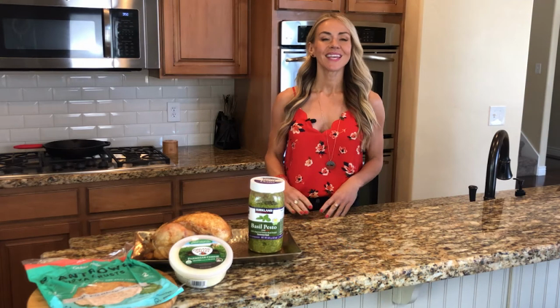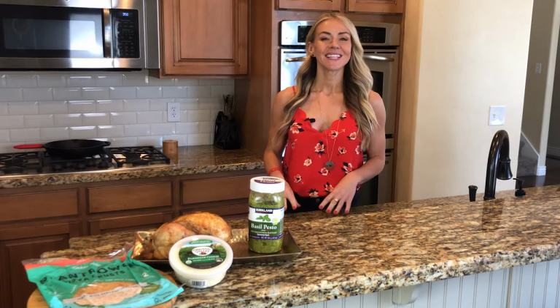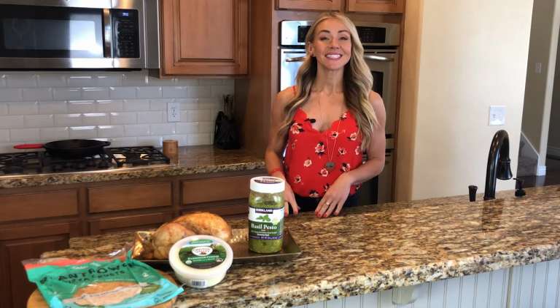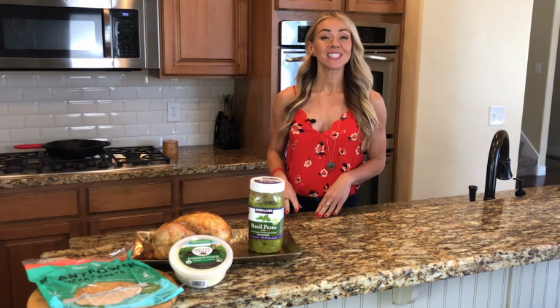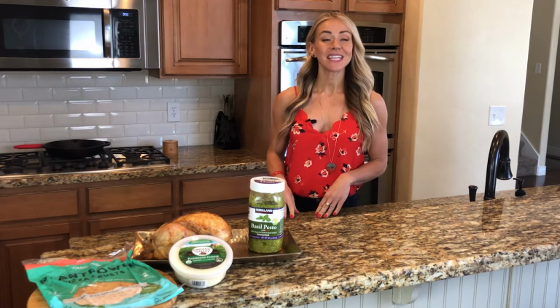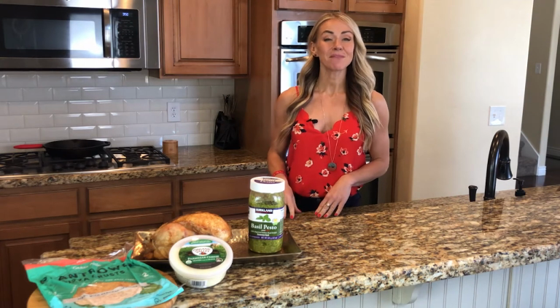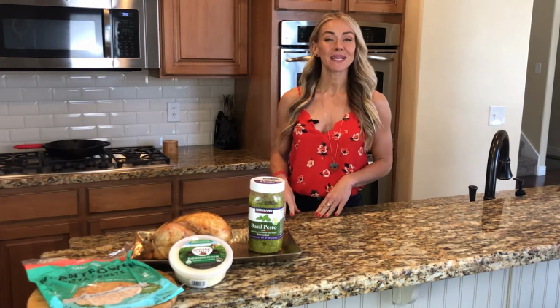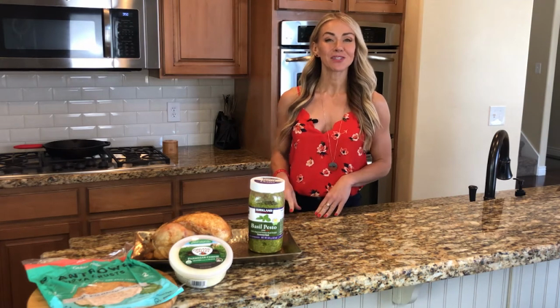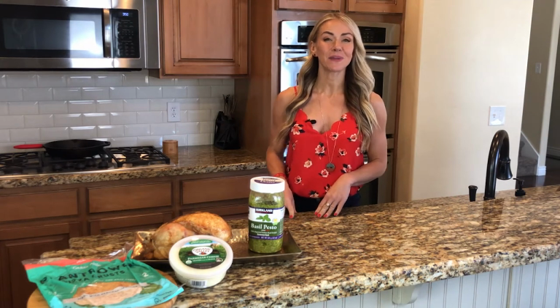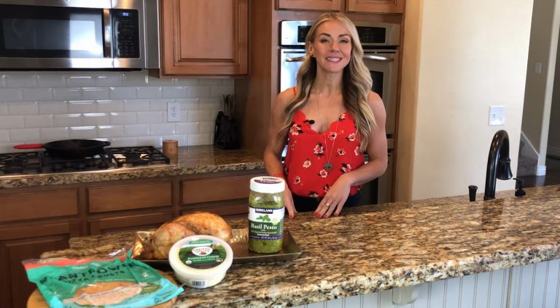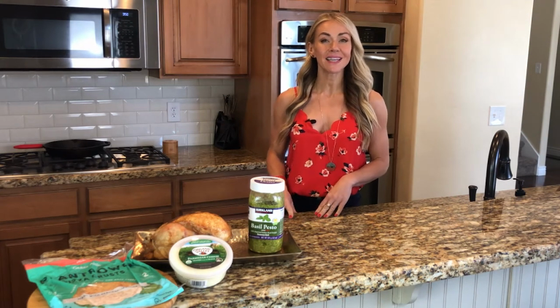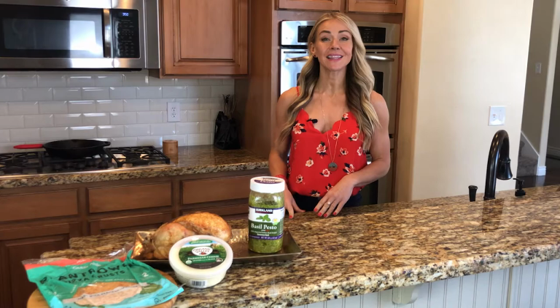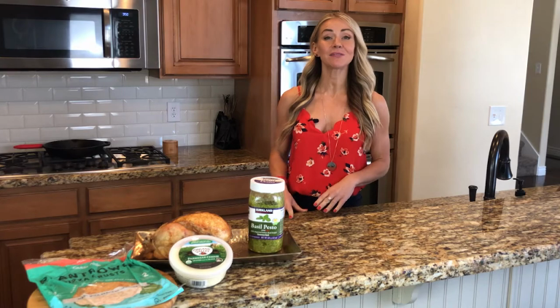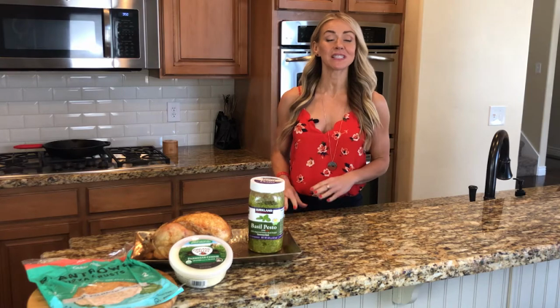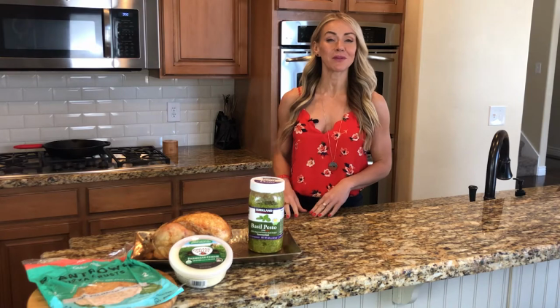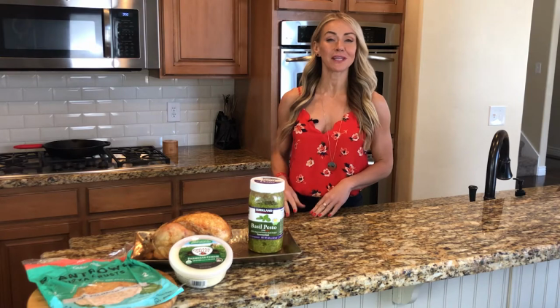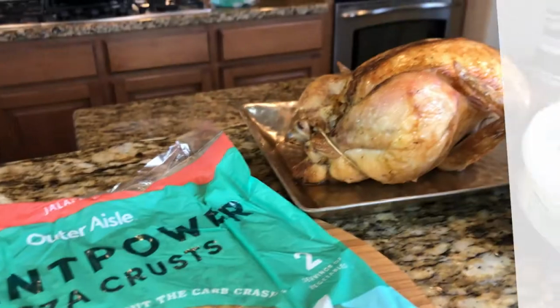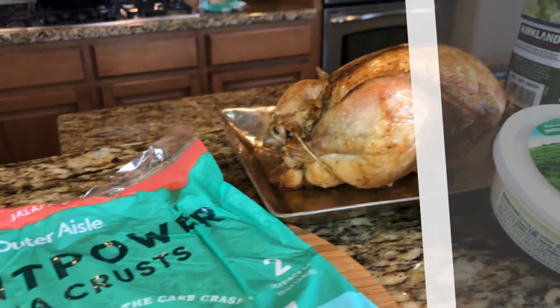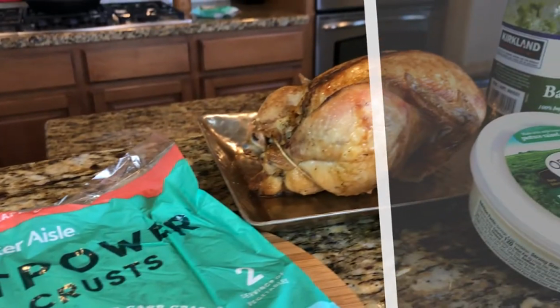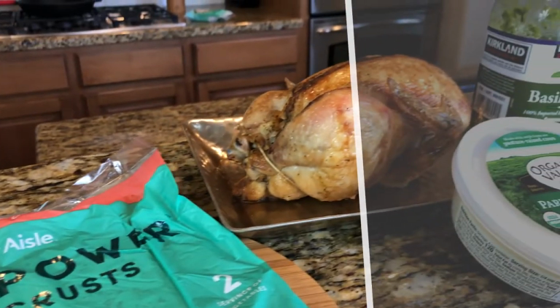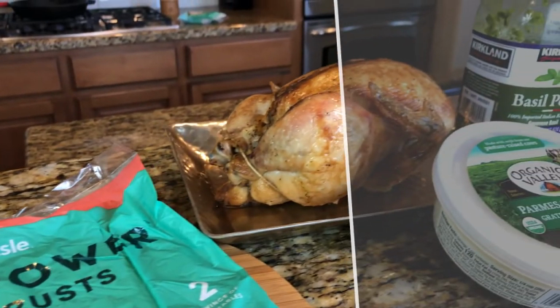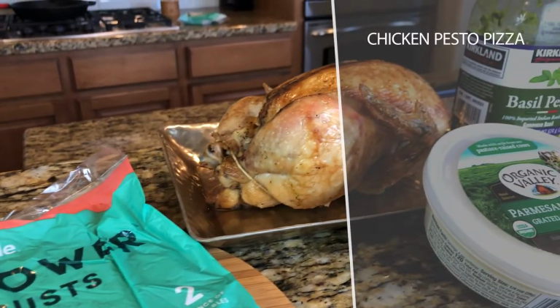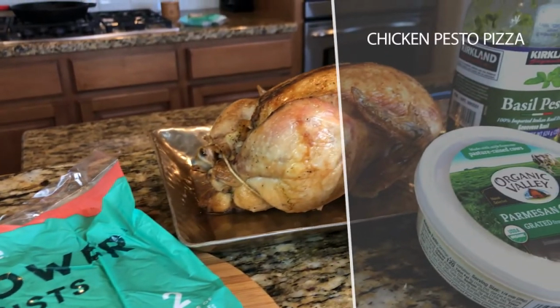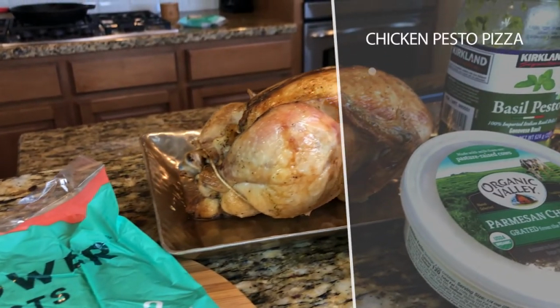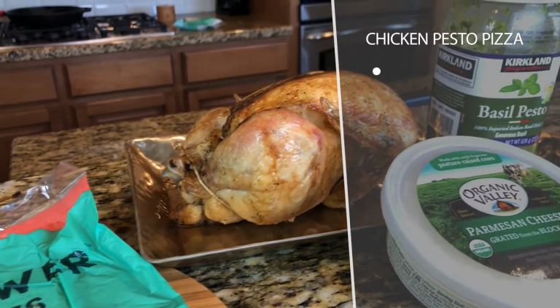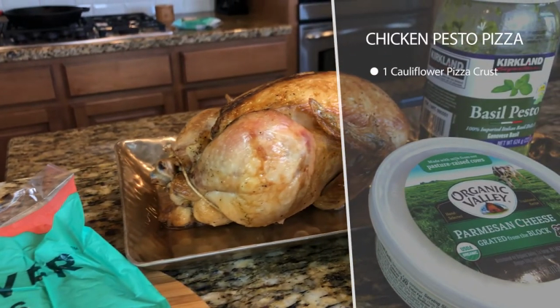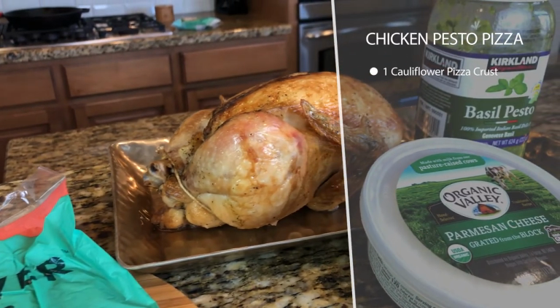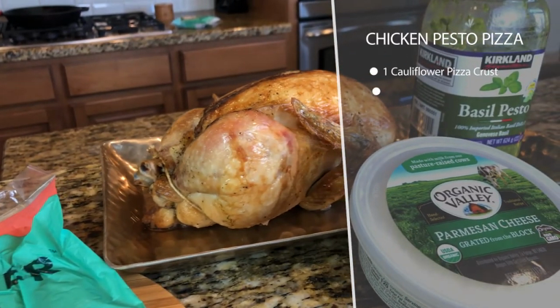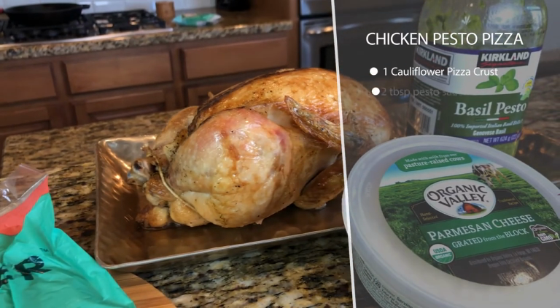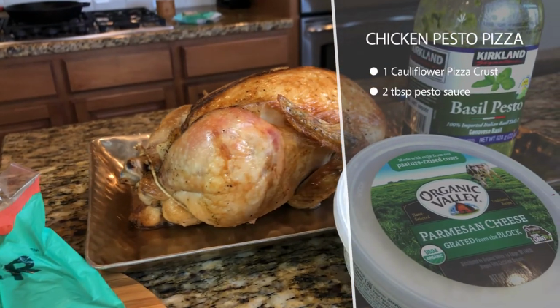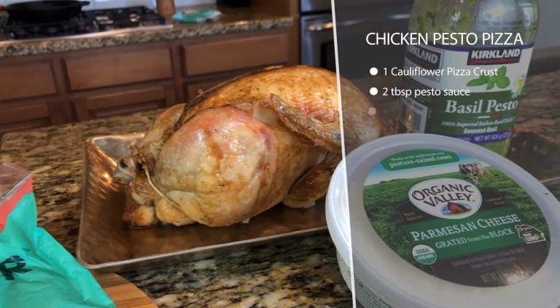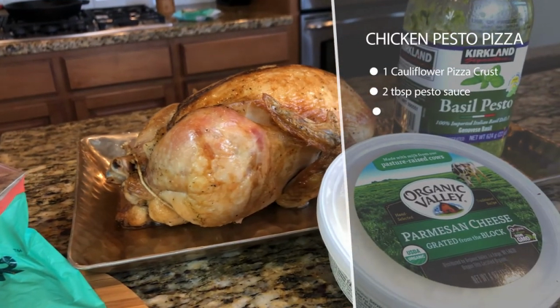This is a chicken pesto pizza. This recipe only has four ingredients. It's super fast and it's so good.